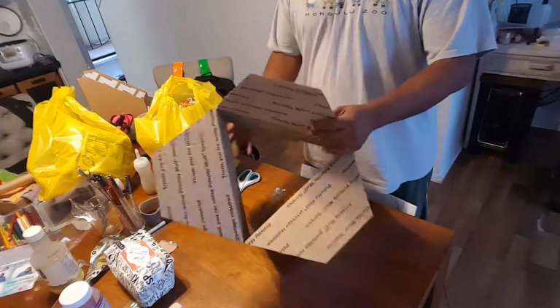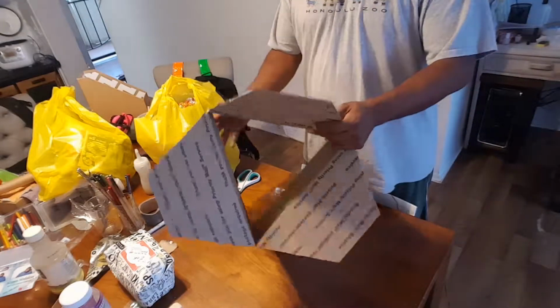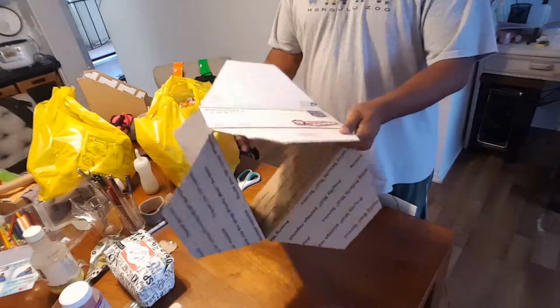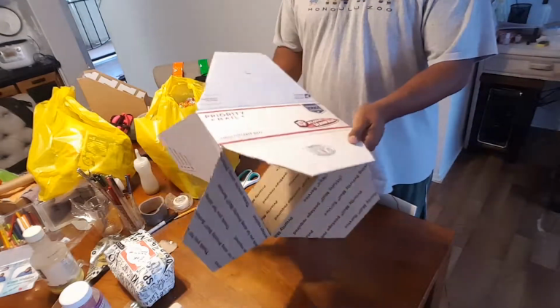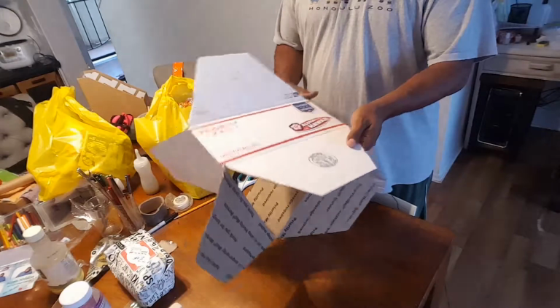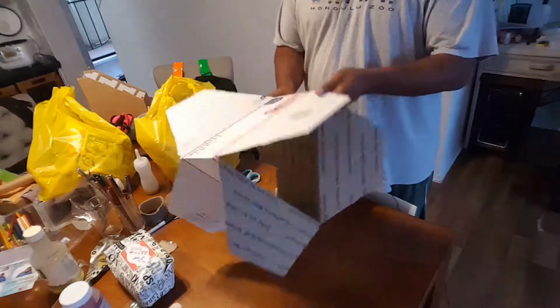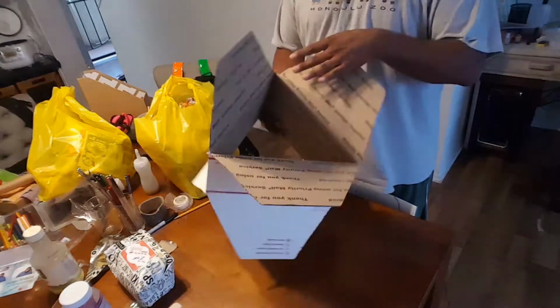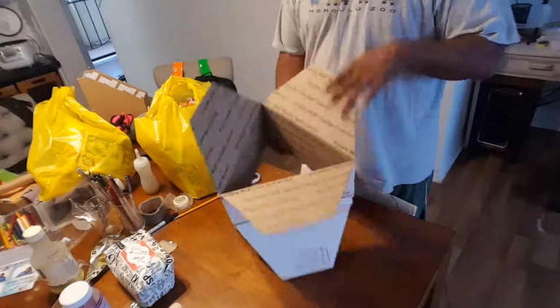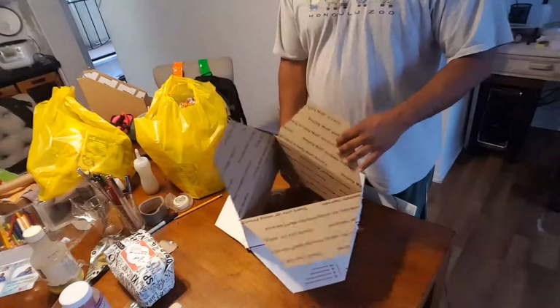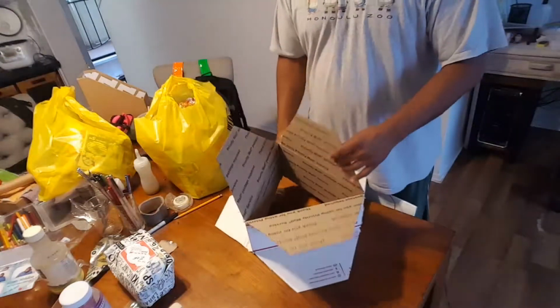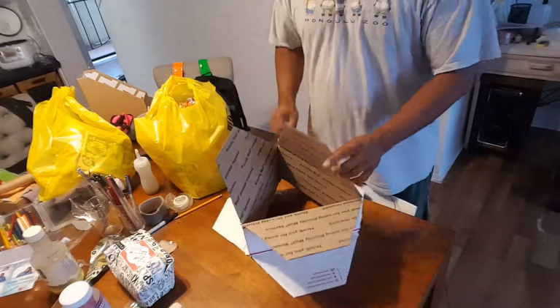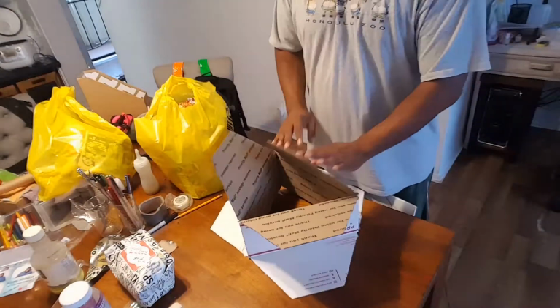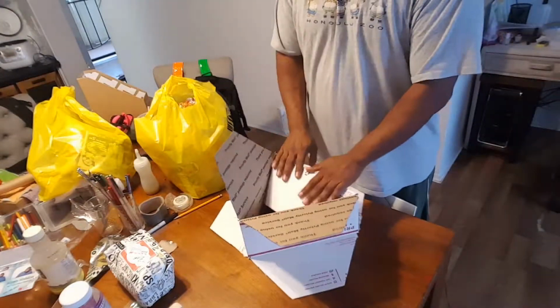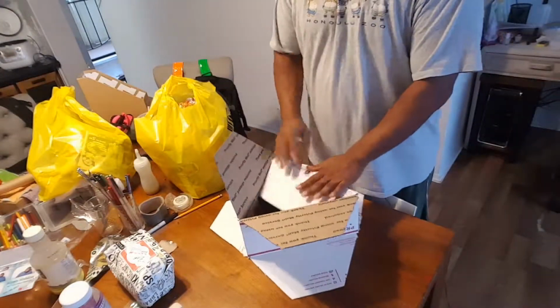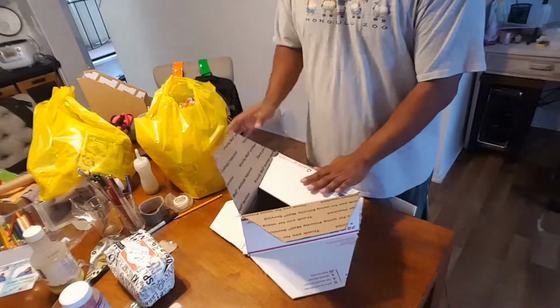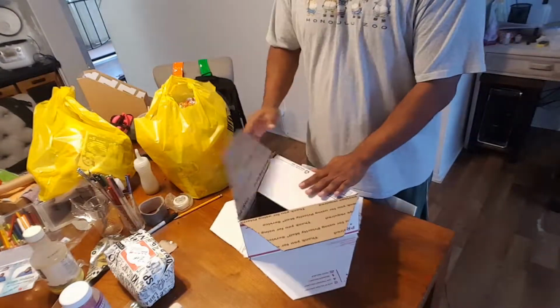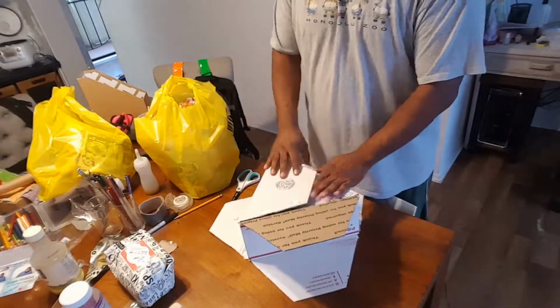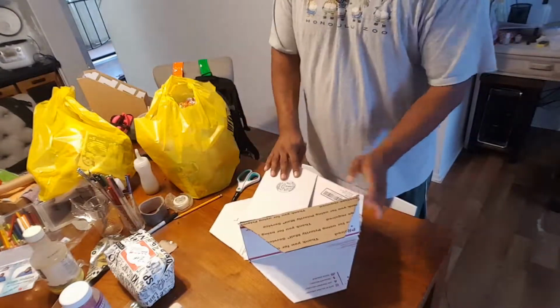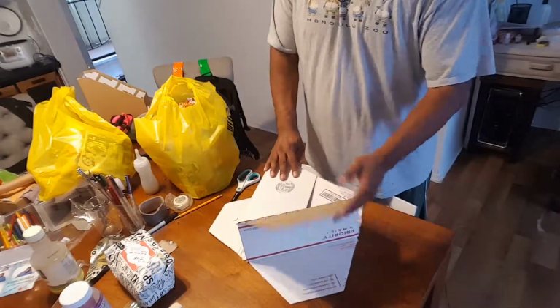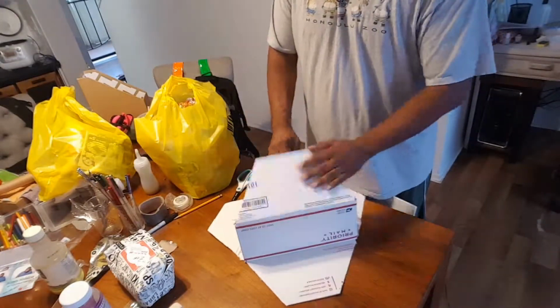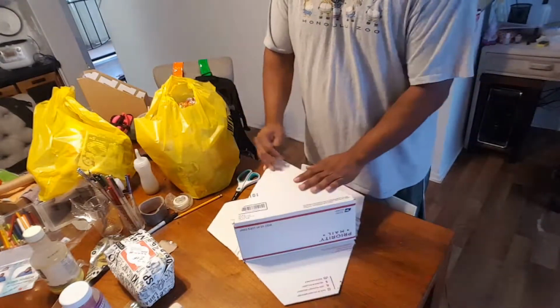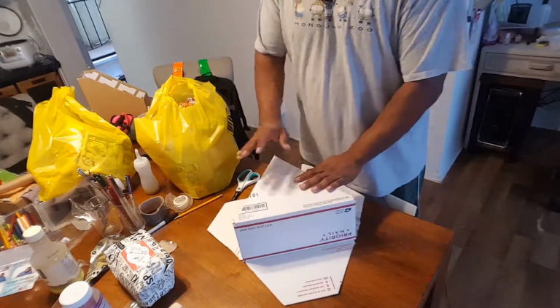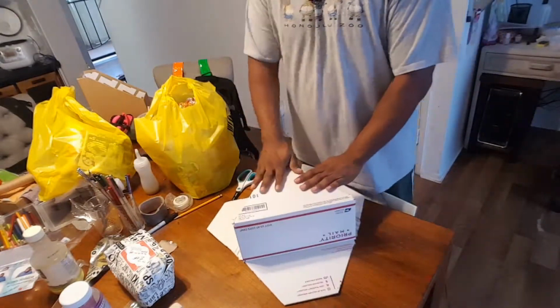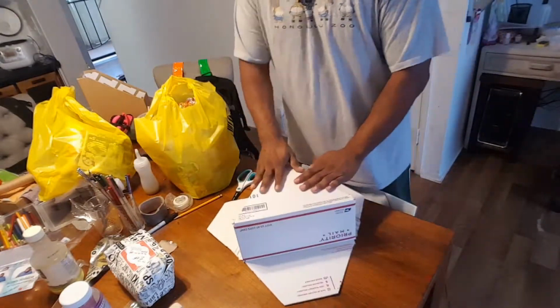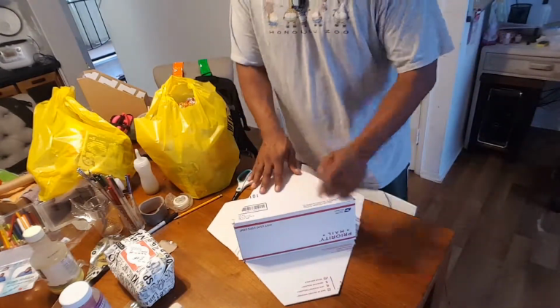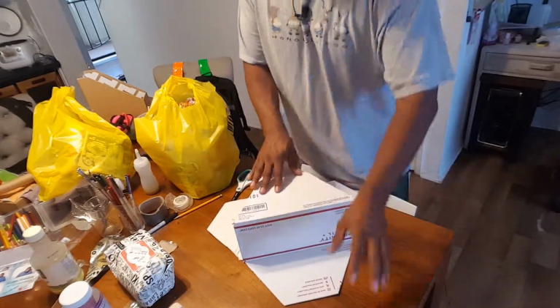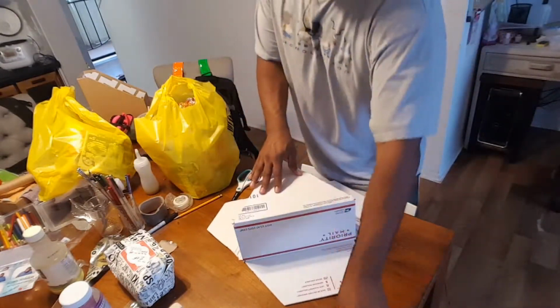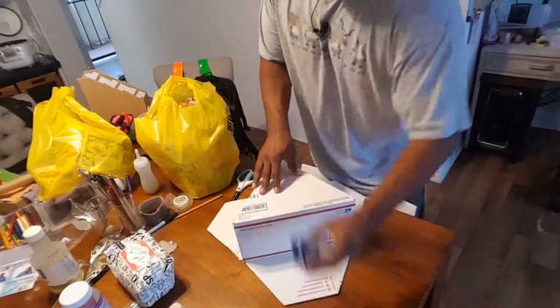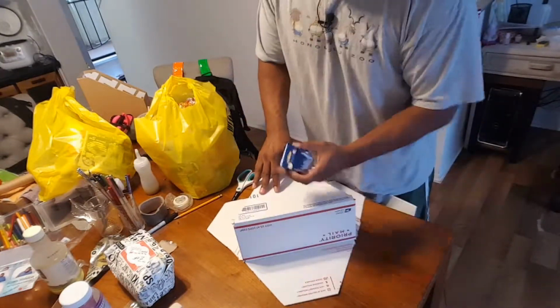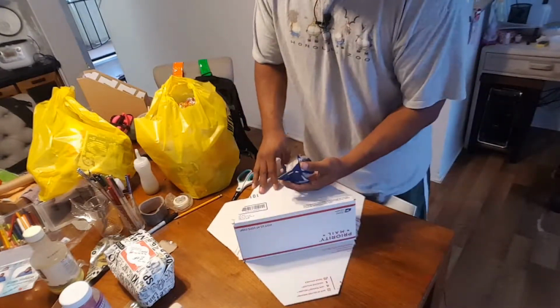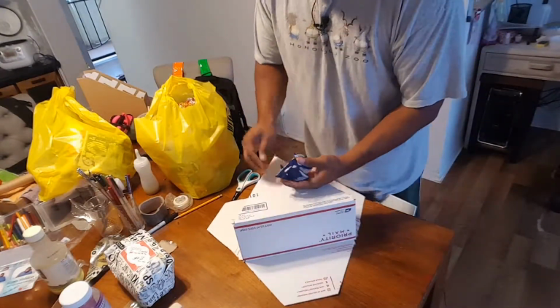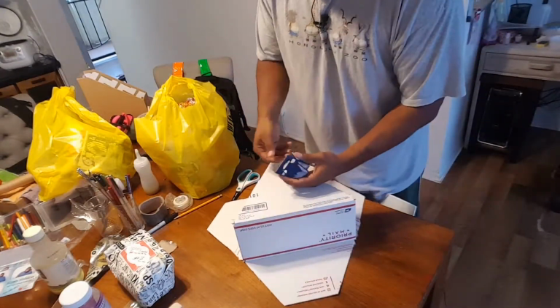All right, so now I'm done with all sides. All I have to do is bring each in like this and tape it.